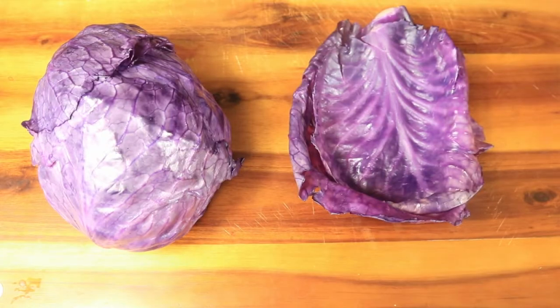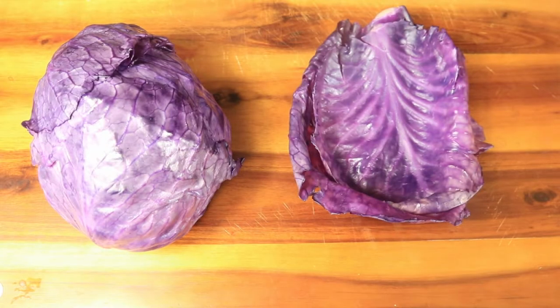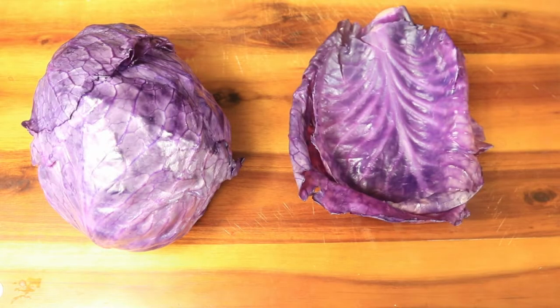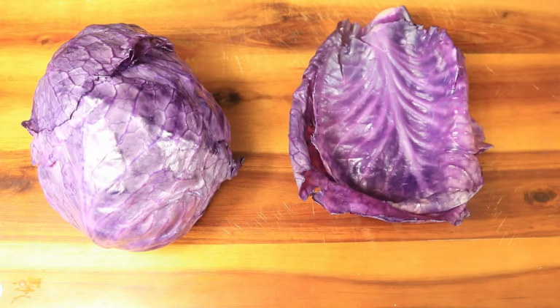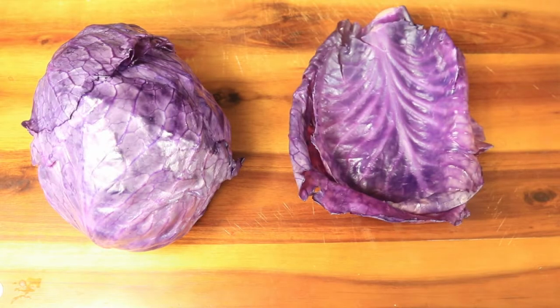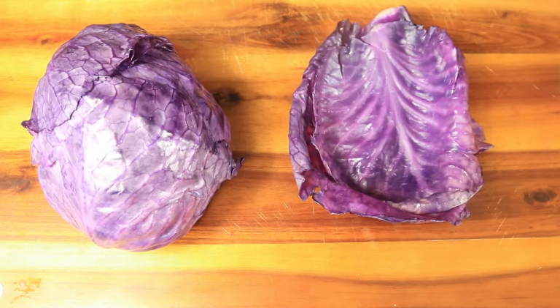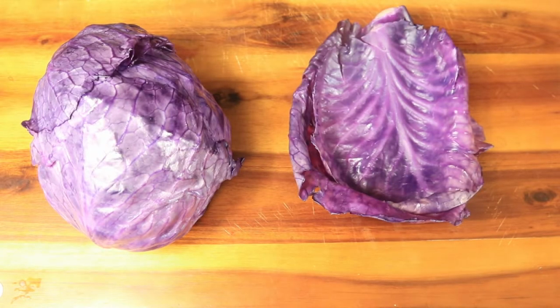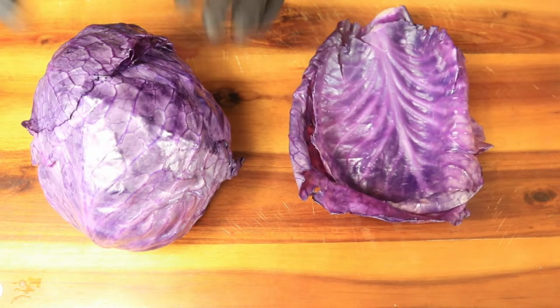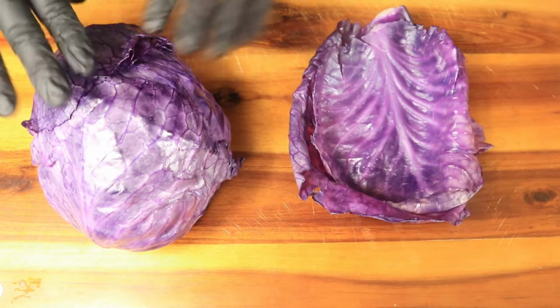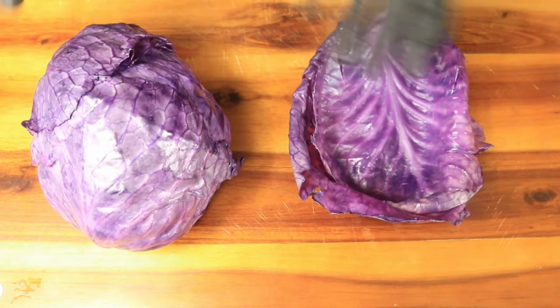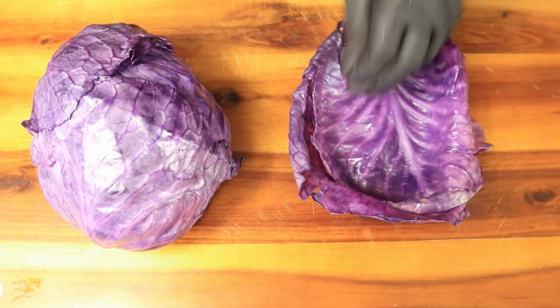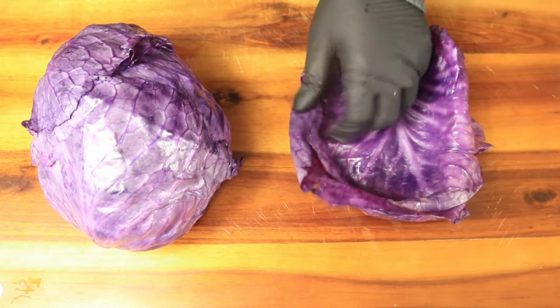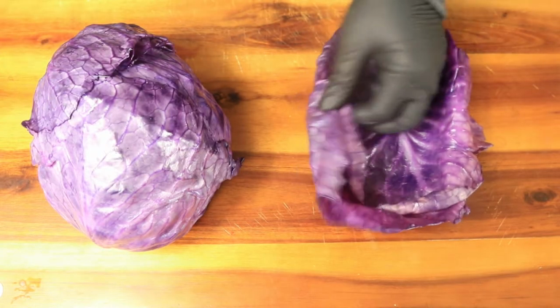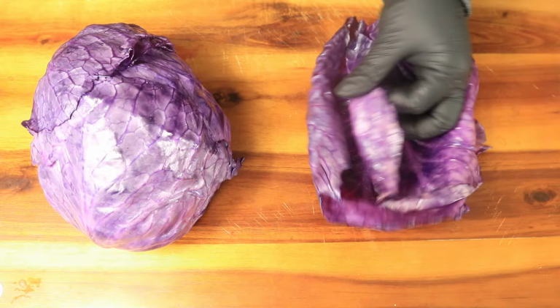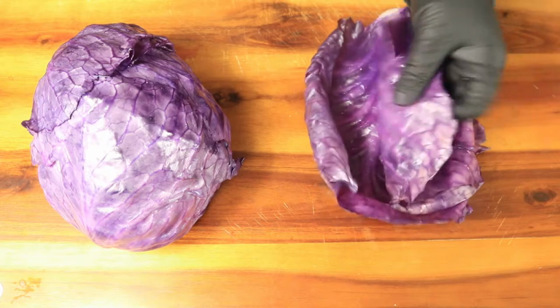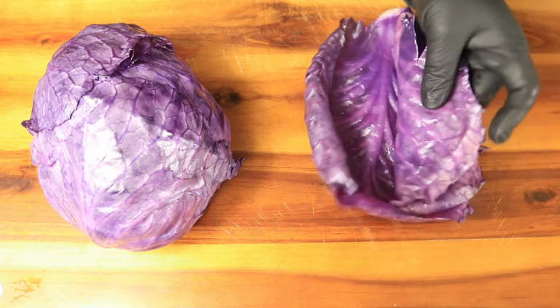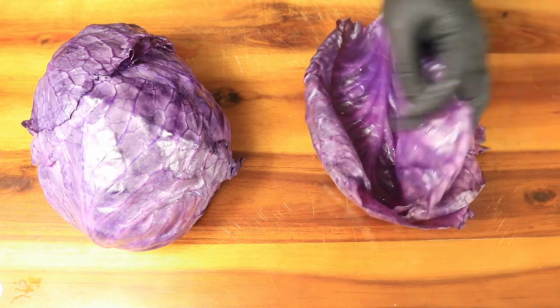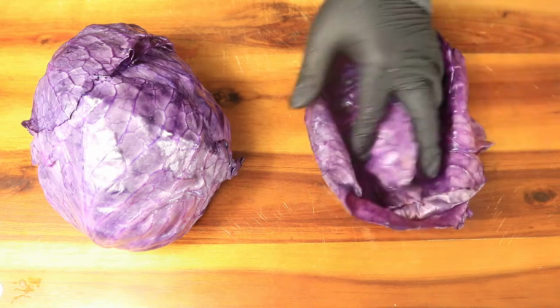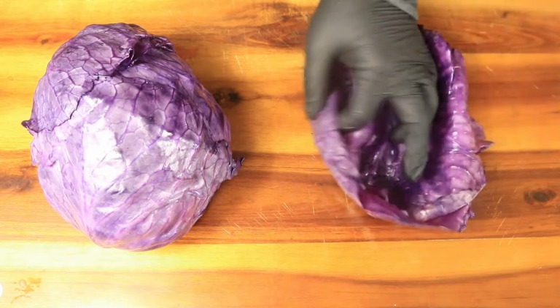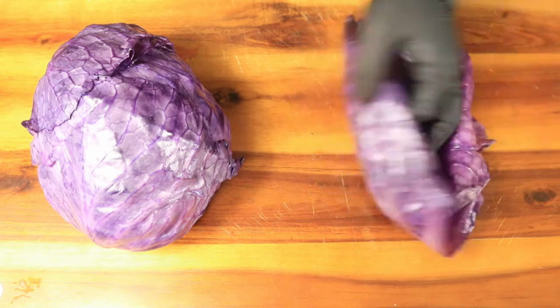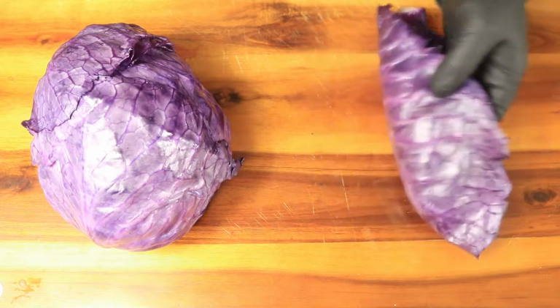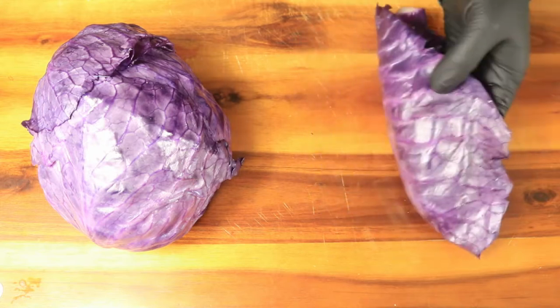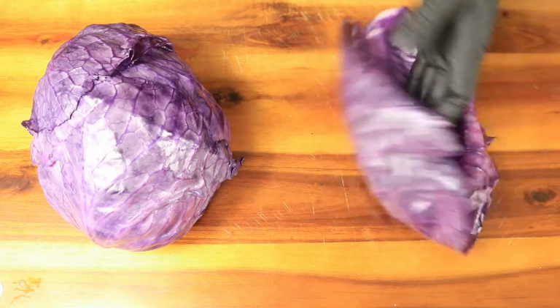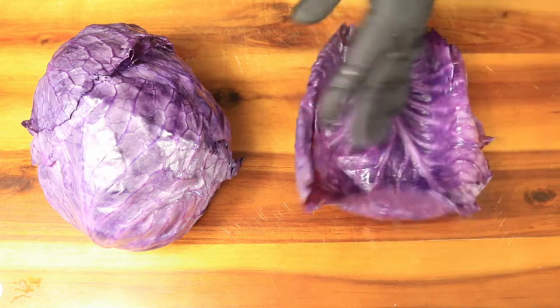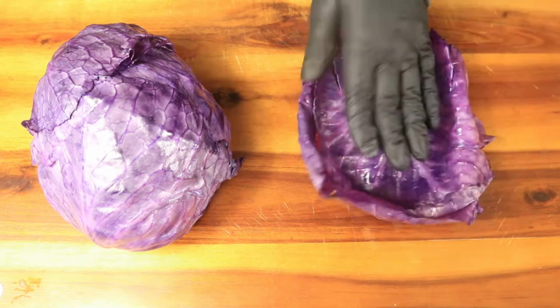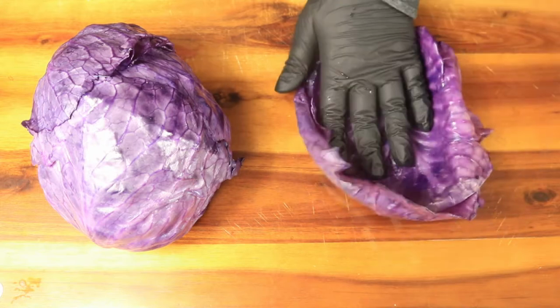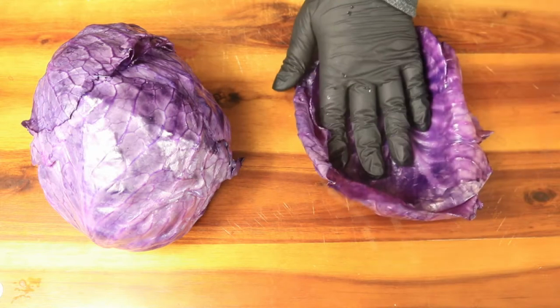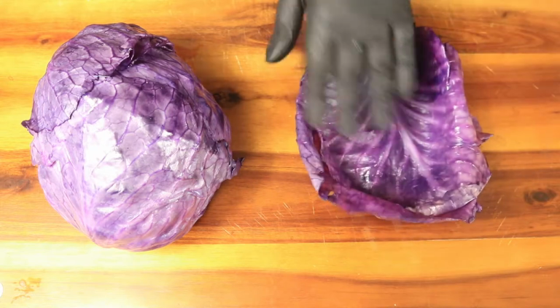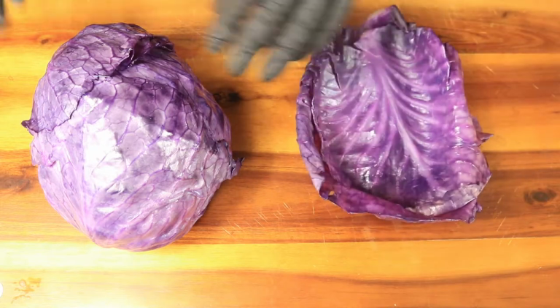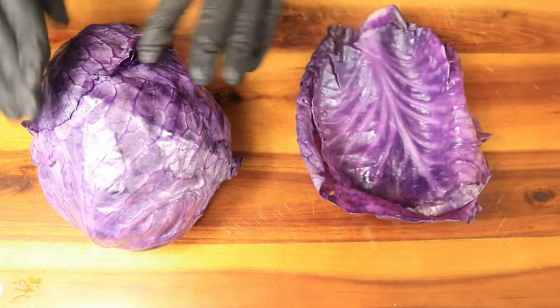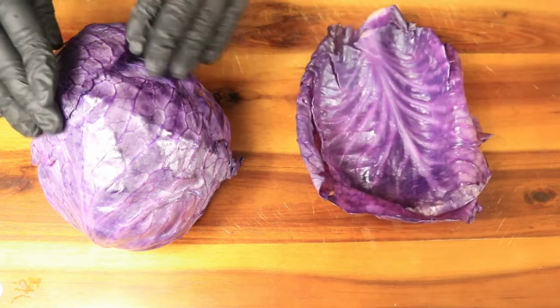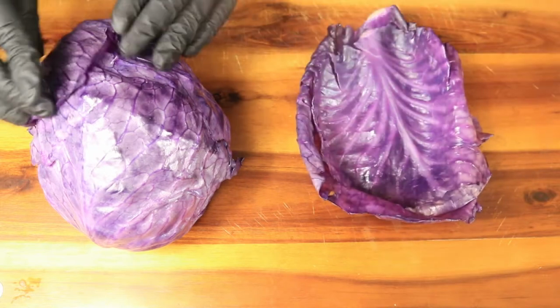Now that our cabbage has cooled down, we want to start taking off our cabbage leaves and stacking them to the side.